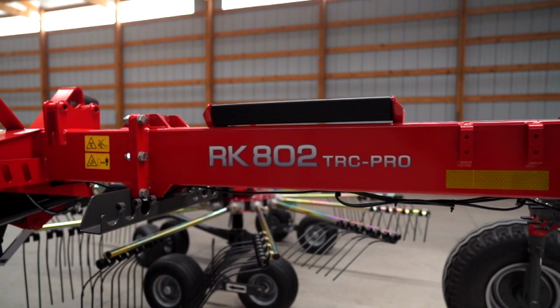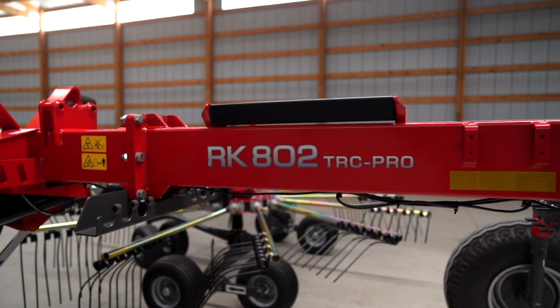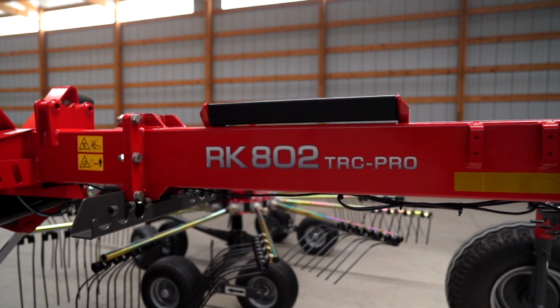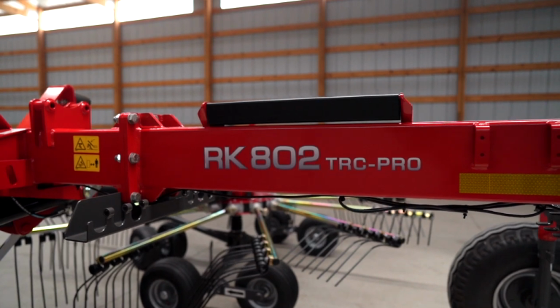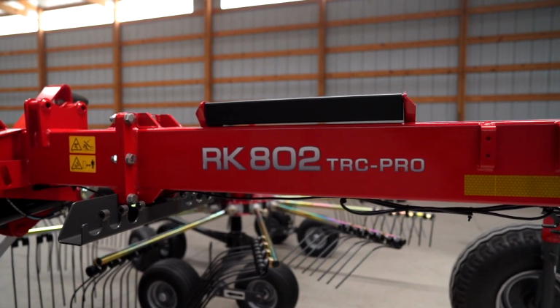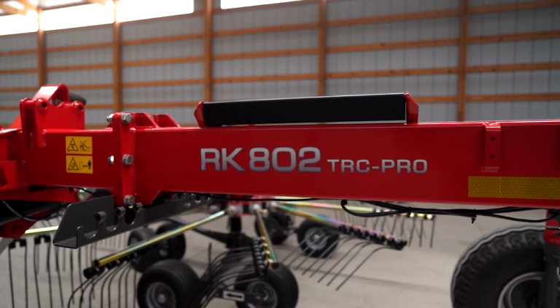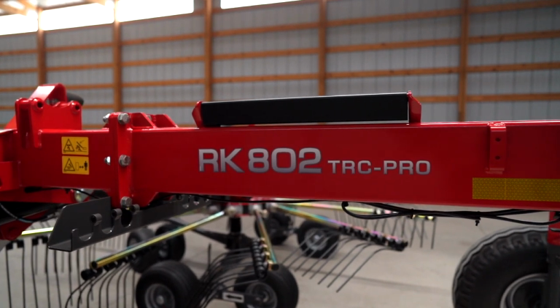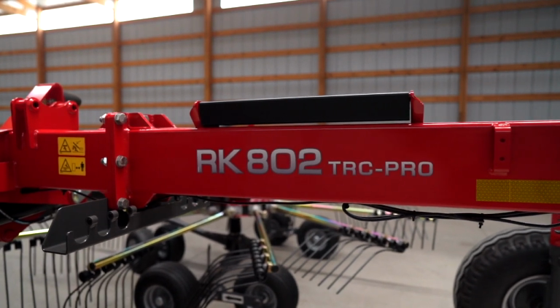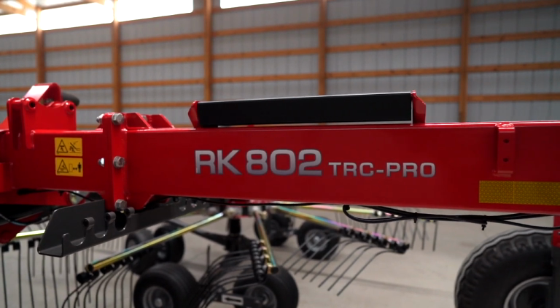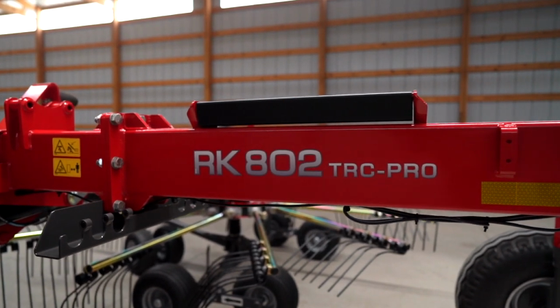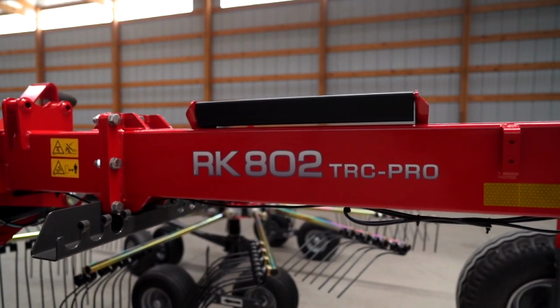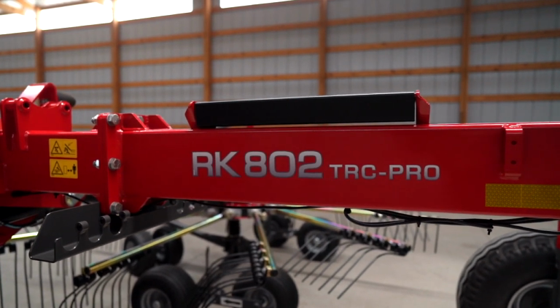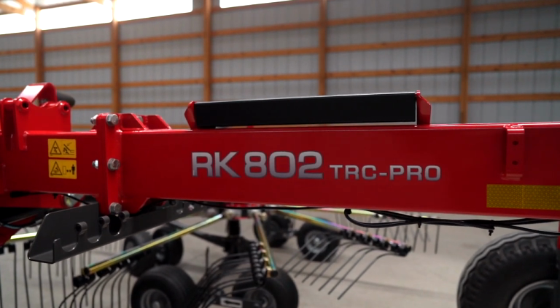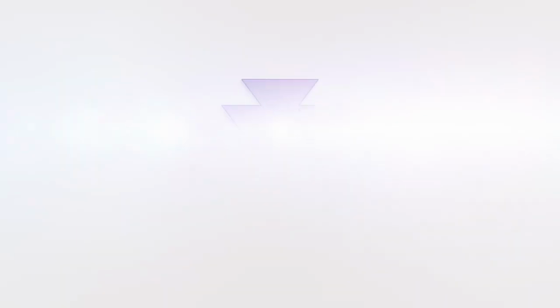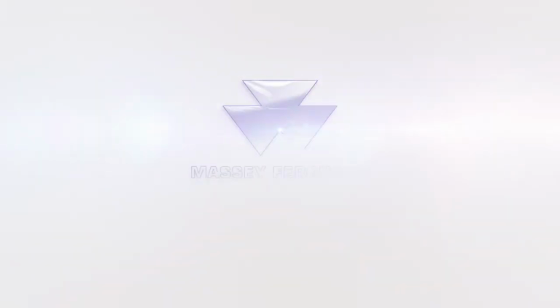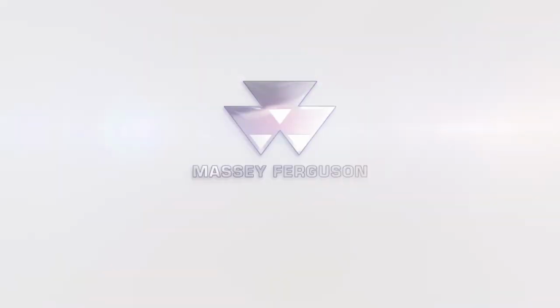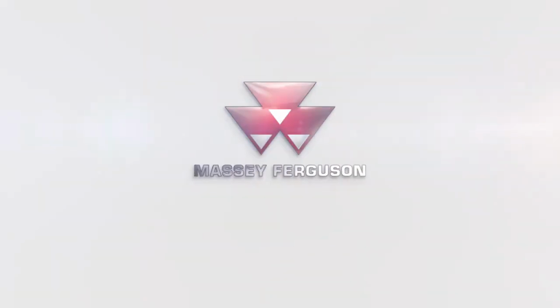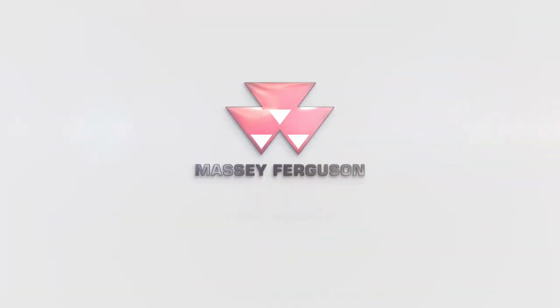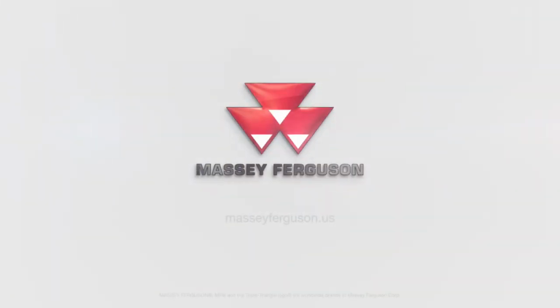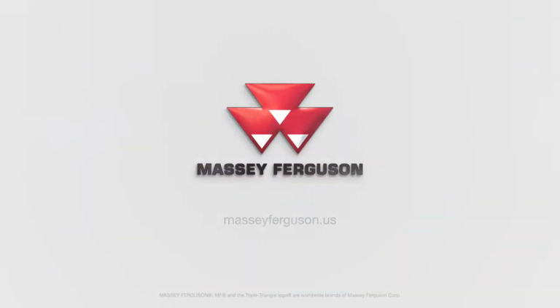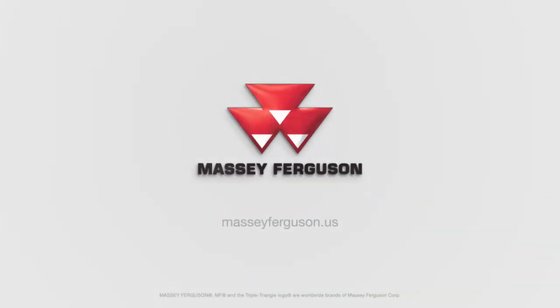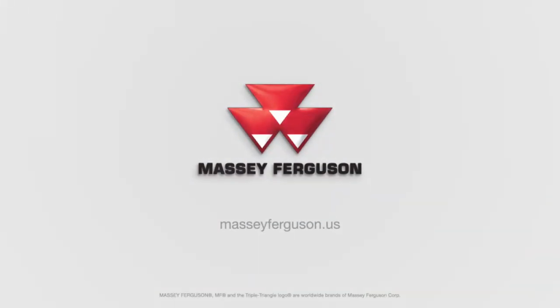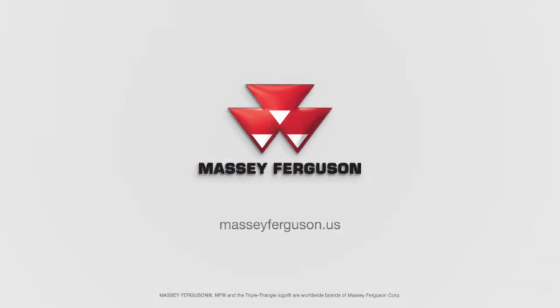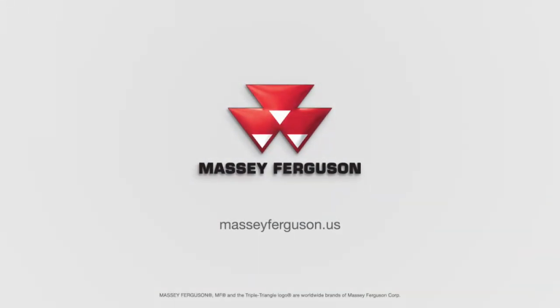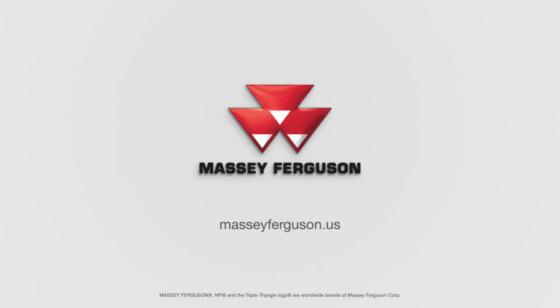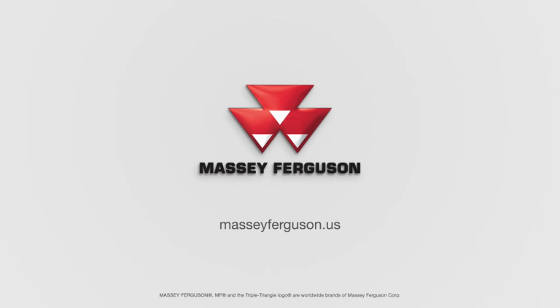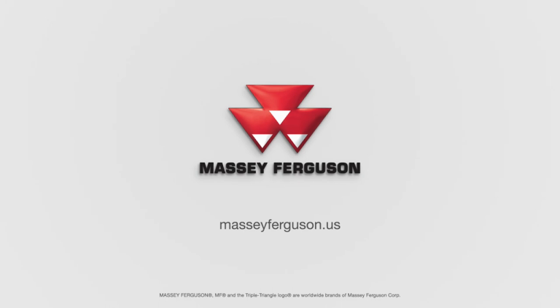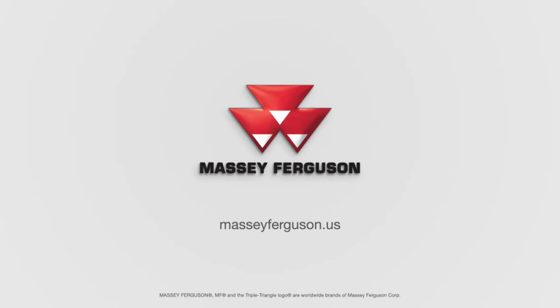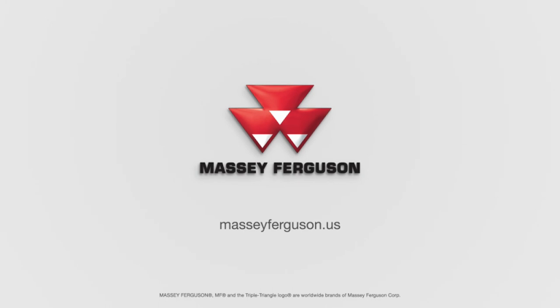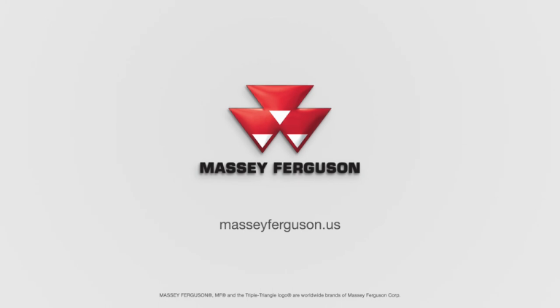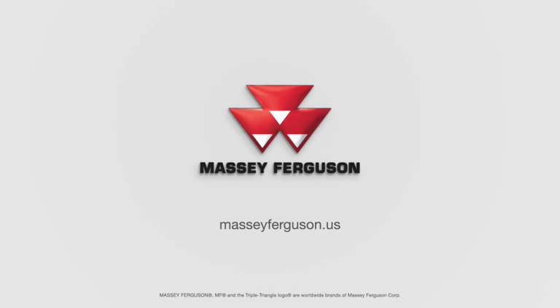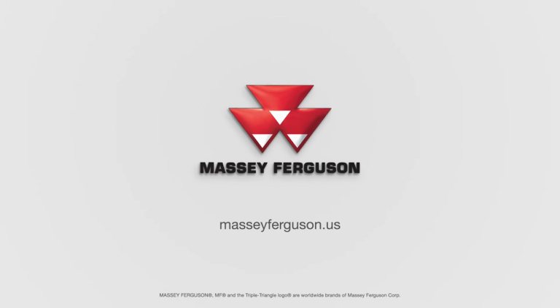For more information on the RK802 rake, please visit your local Massey Ferguson hay equipment dealer or go to MasseyFerguson.us.